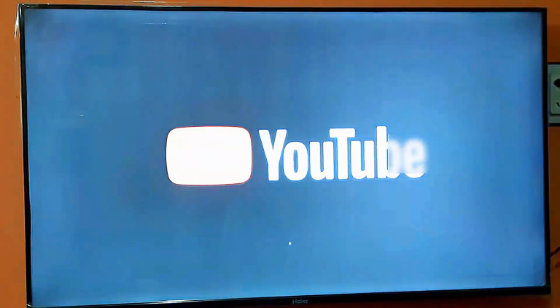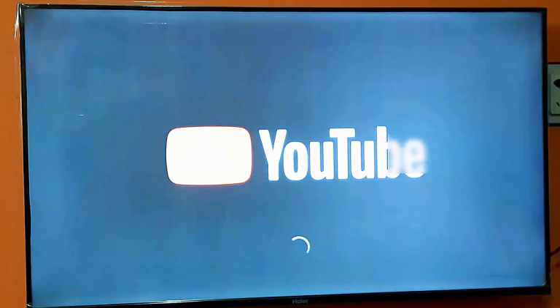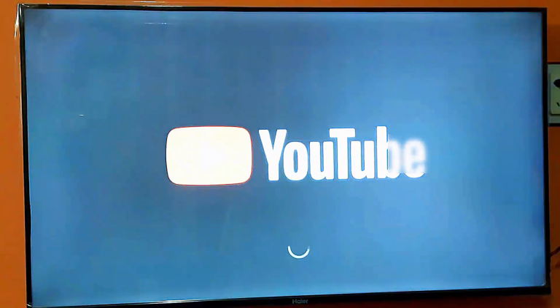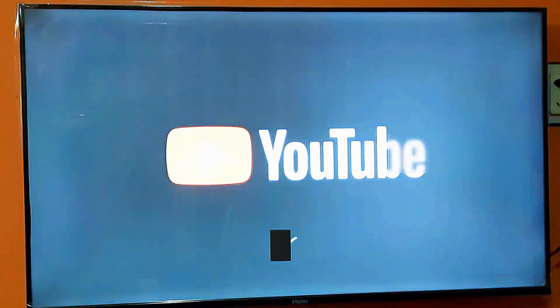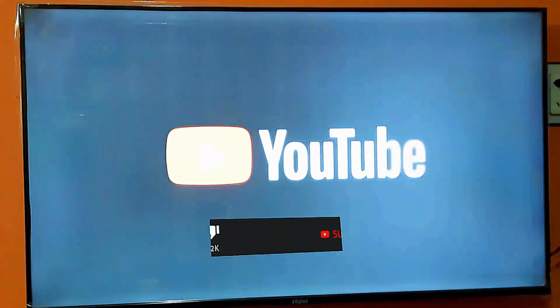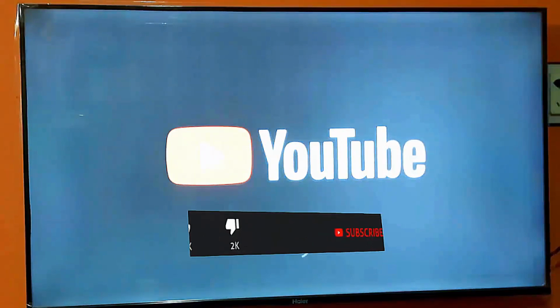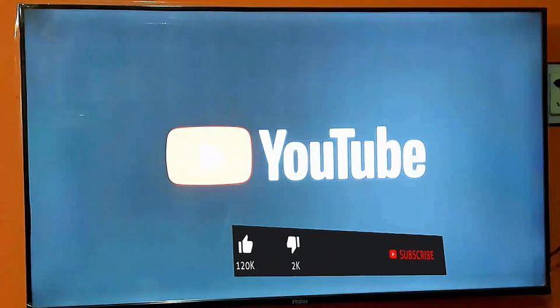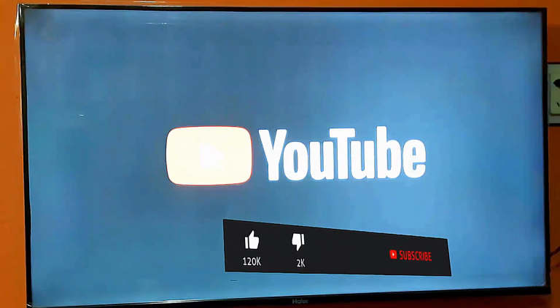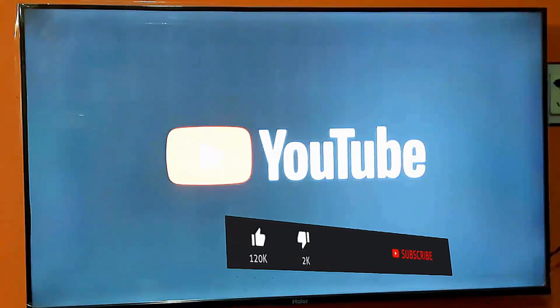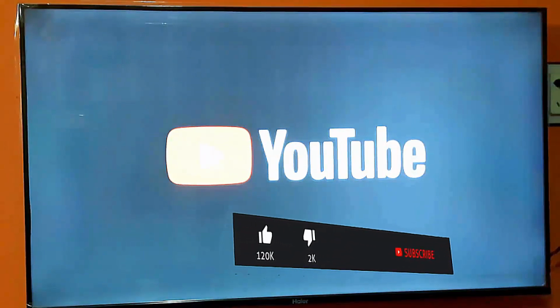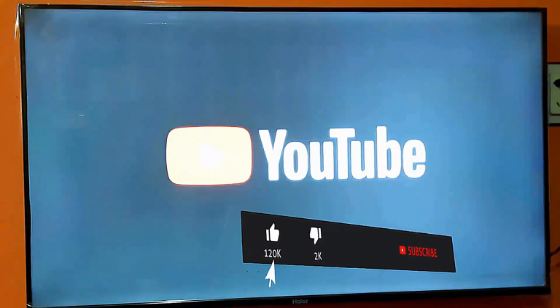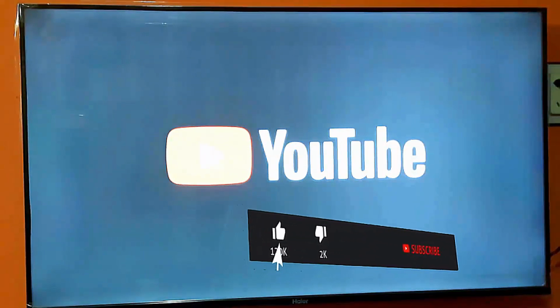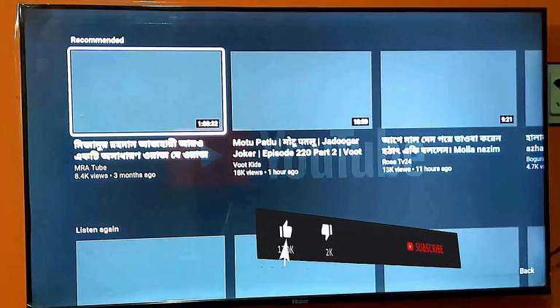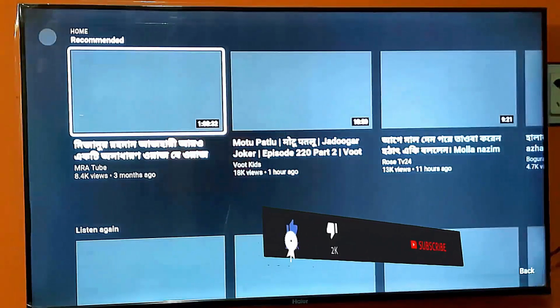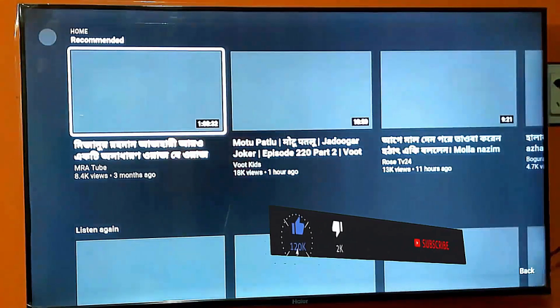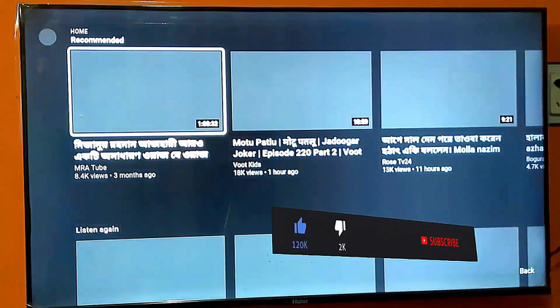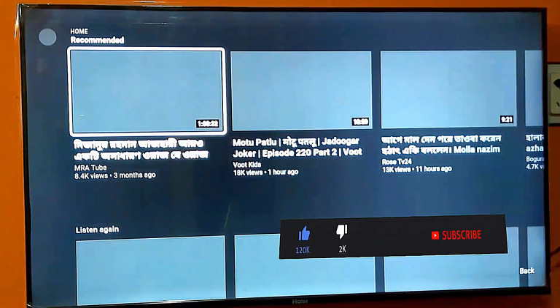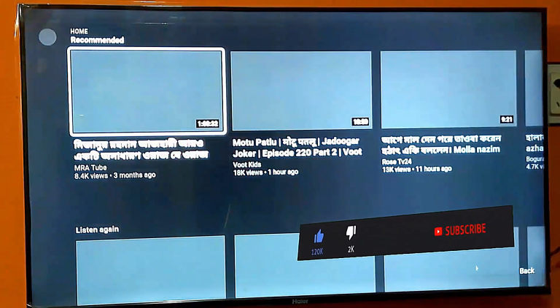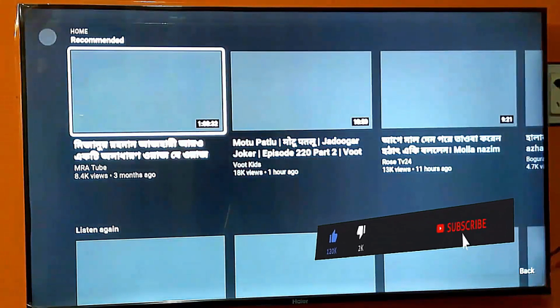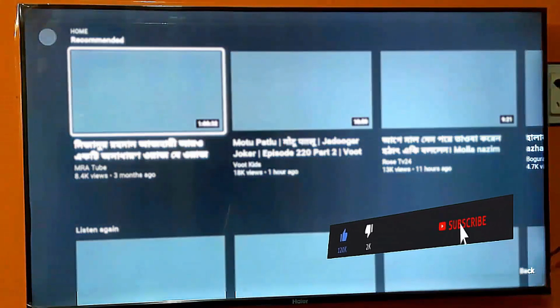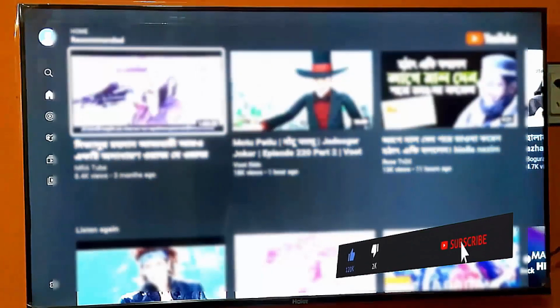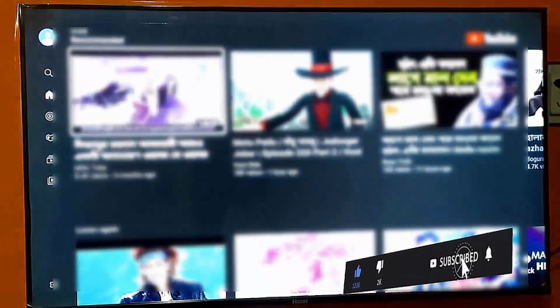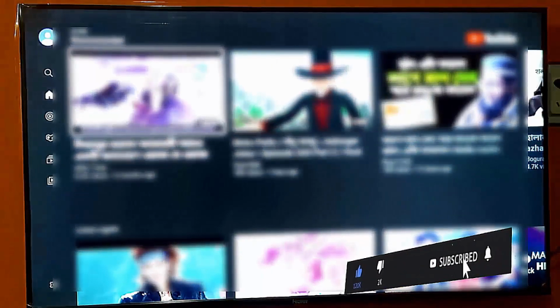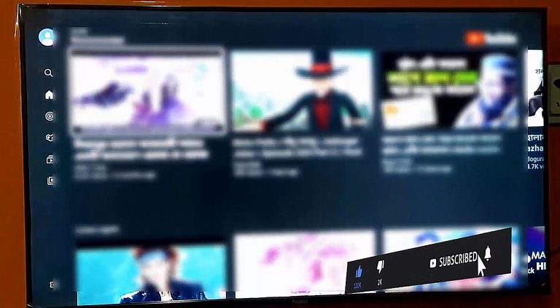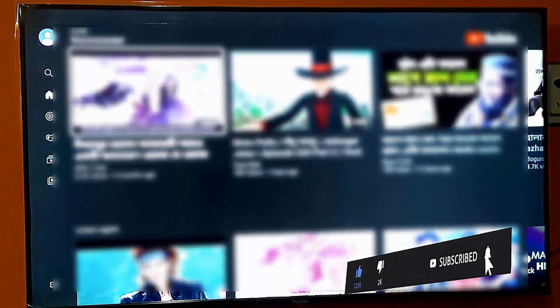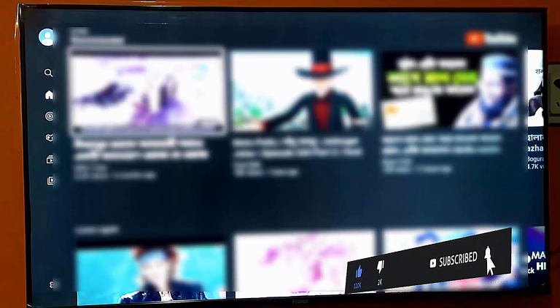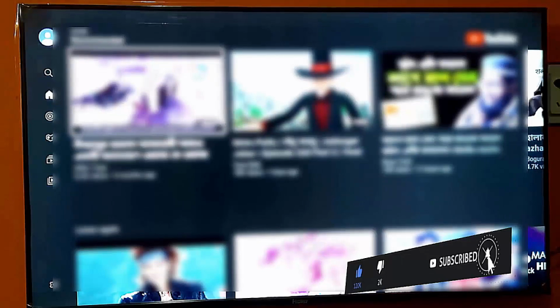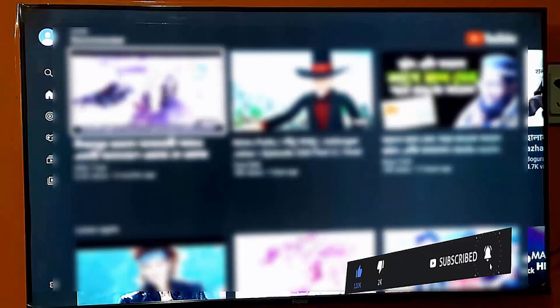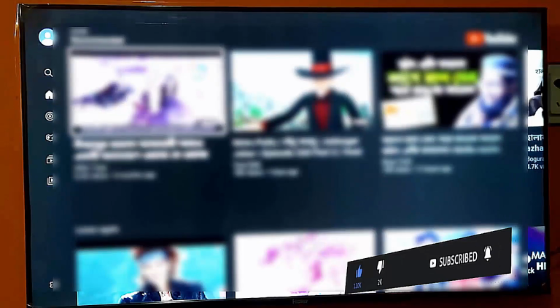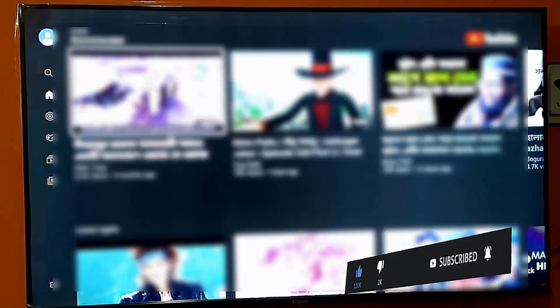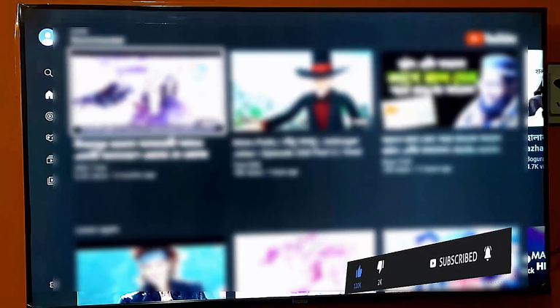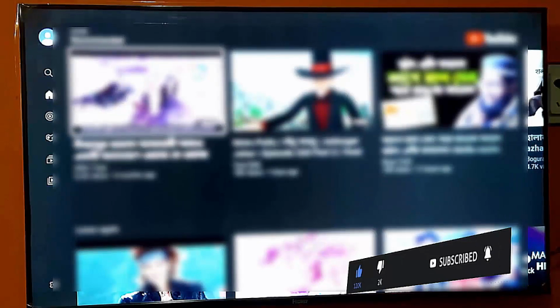If your problem still remains, then make sure your TV is connected to the internet. Thanks for watching.